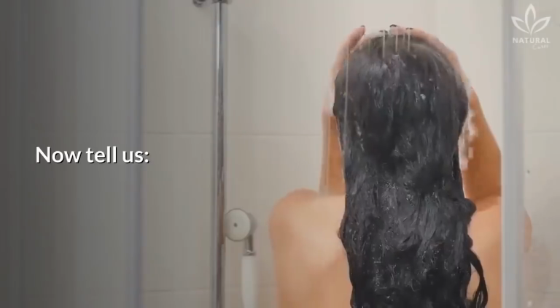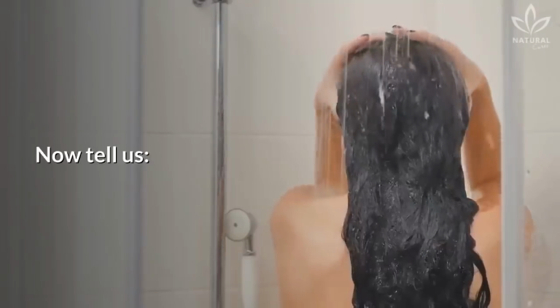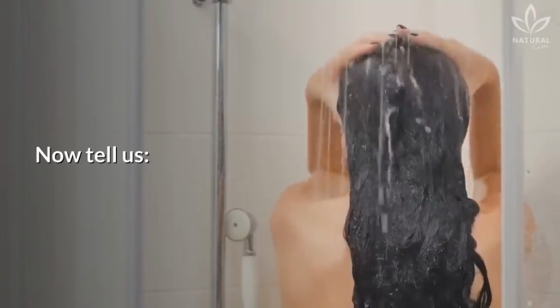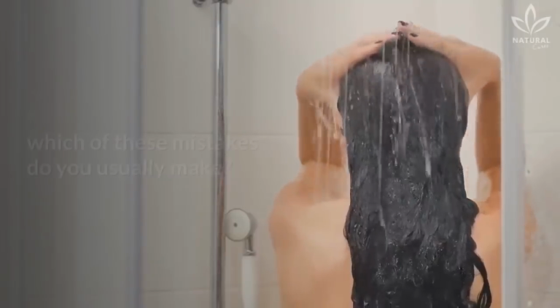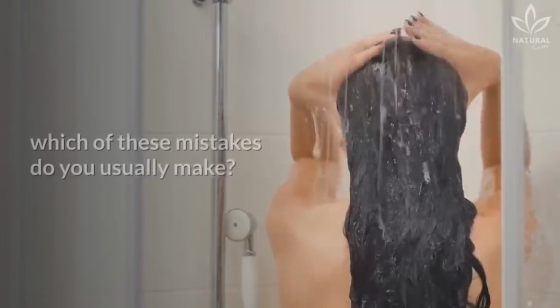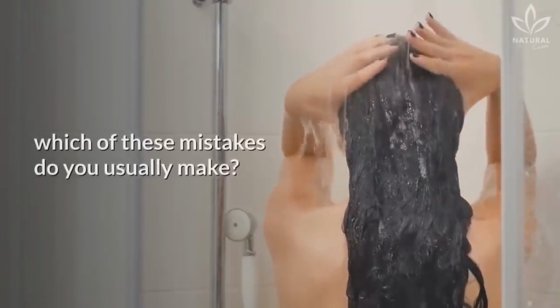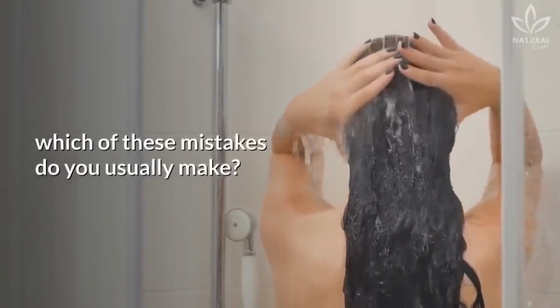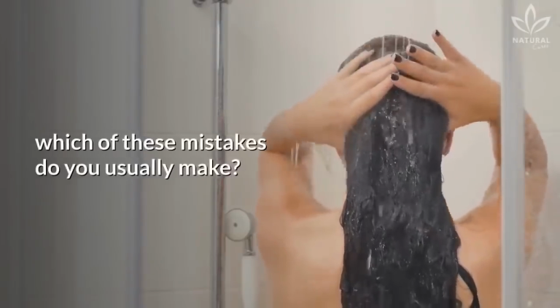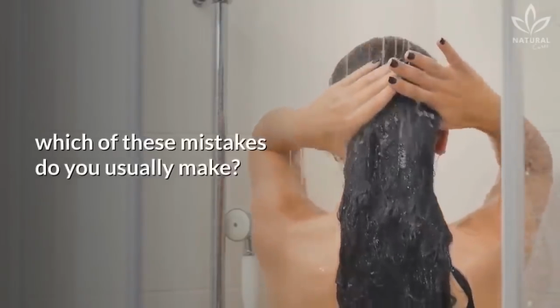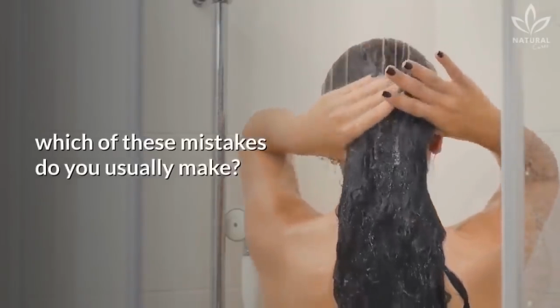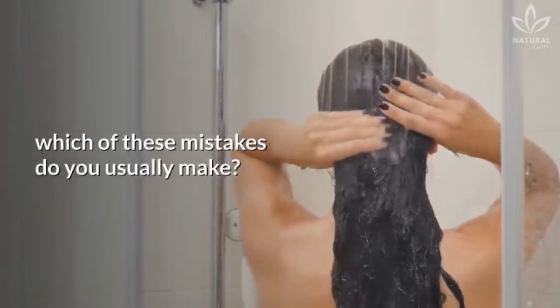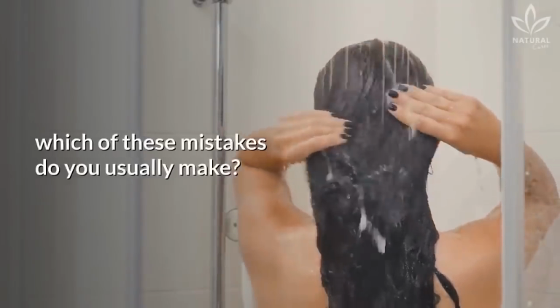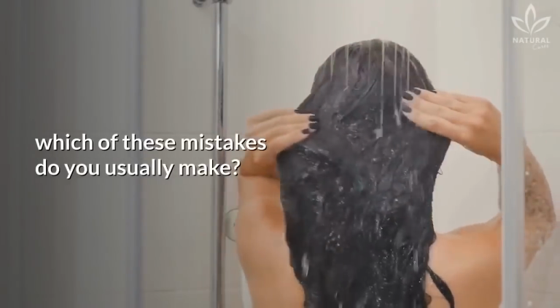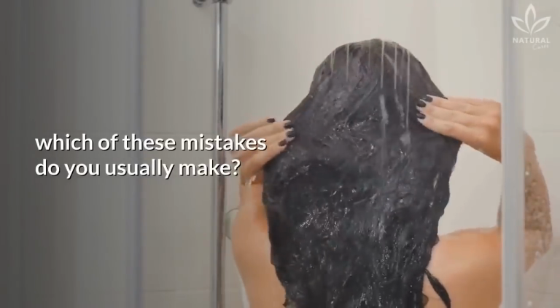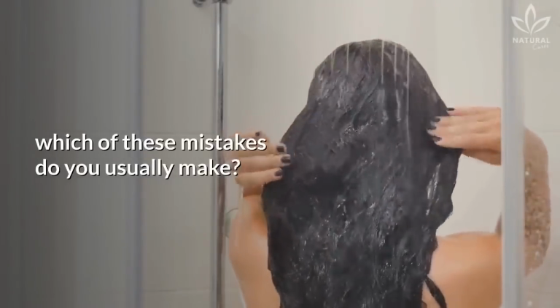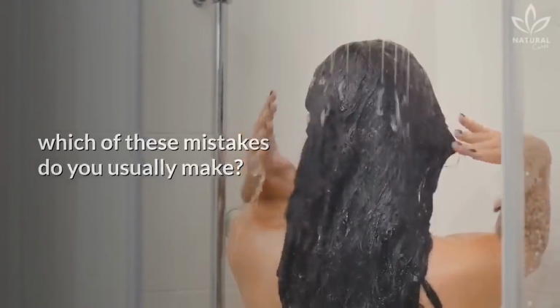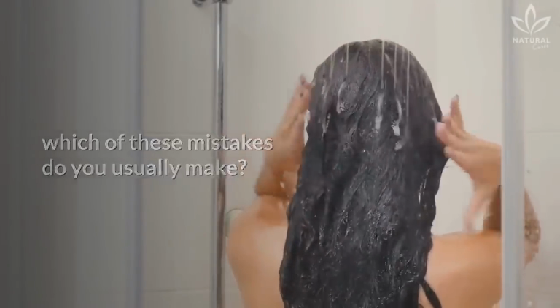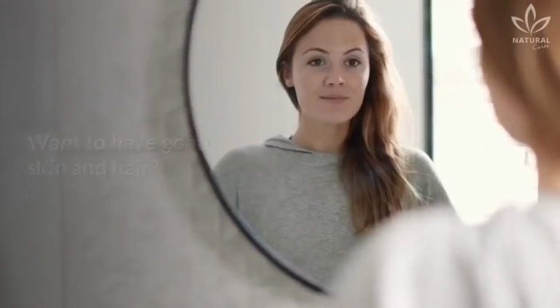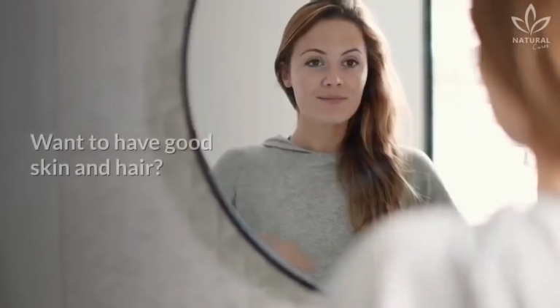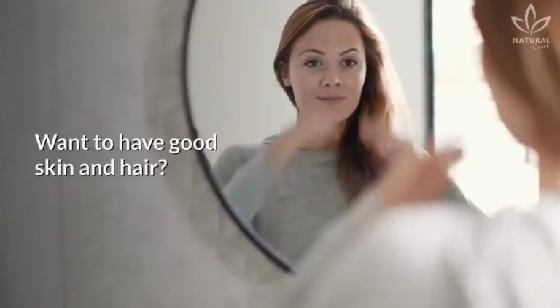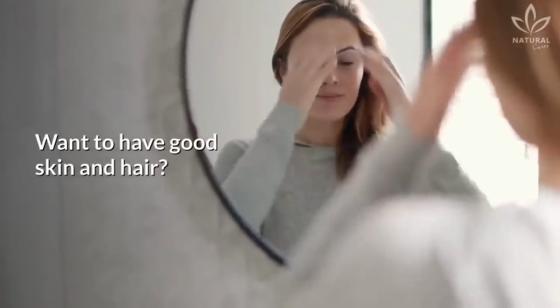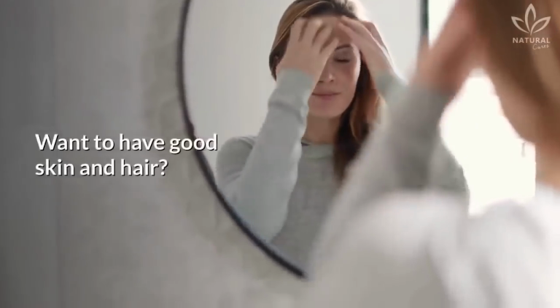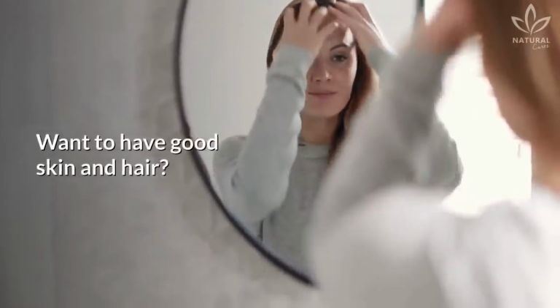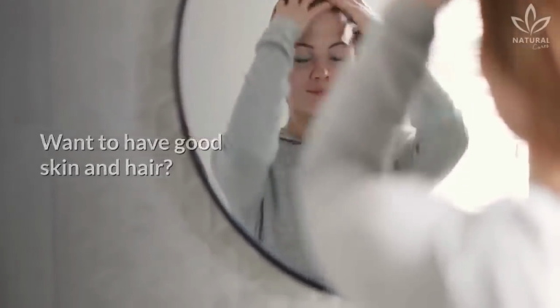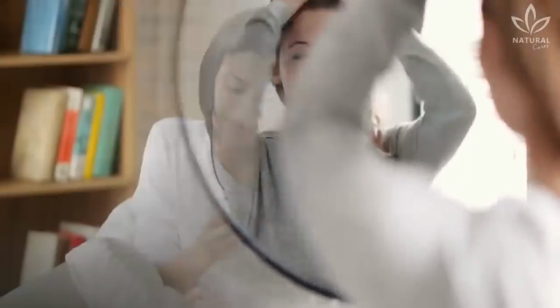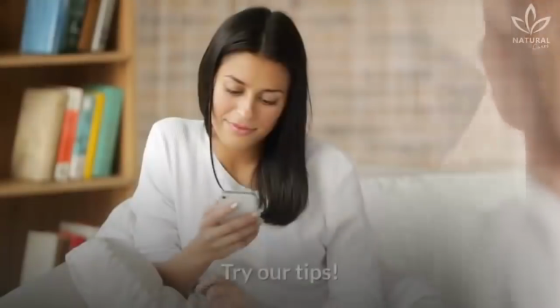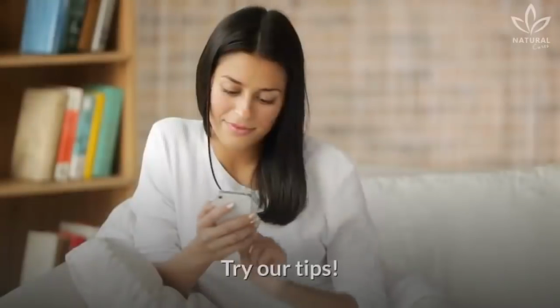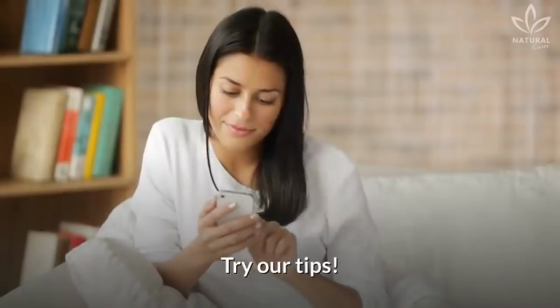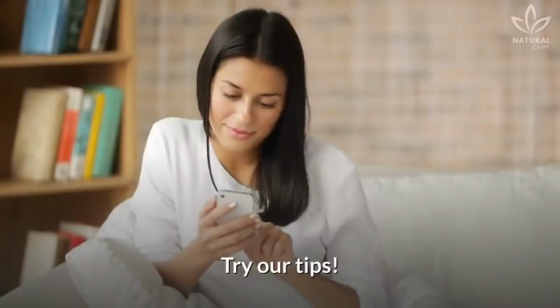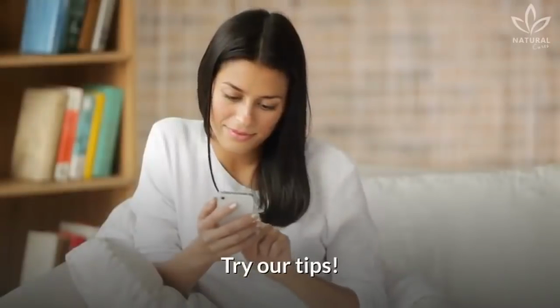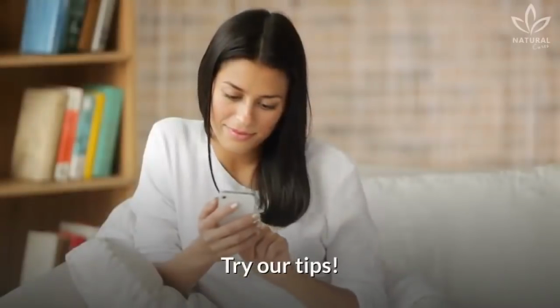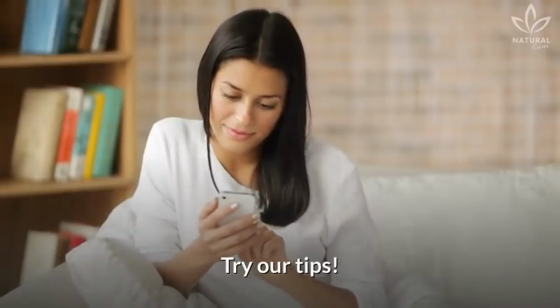Now tell us, which of these mistakes do you usually make? Want to have good skin and hair? Try our tips!